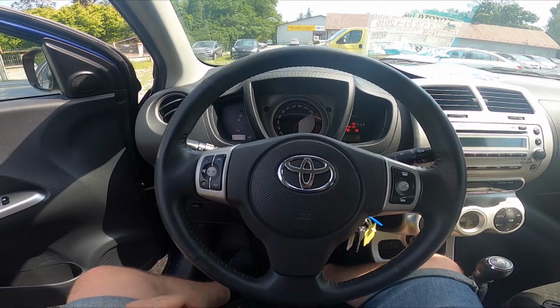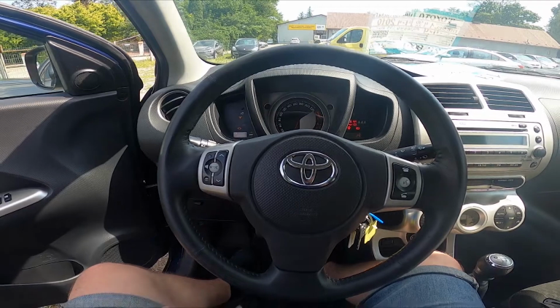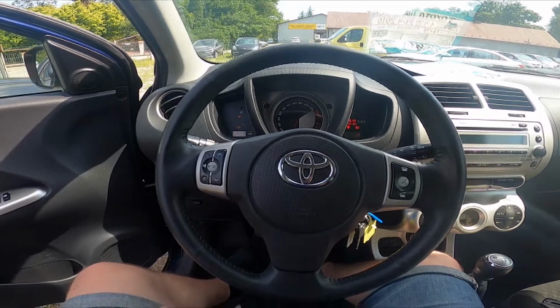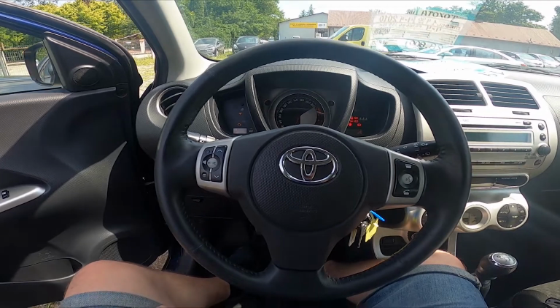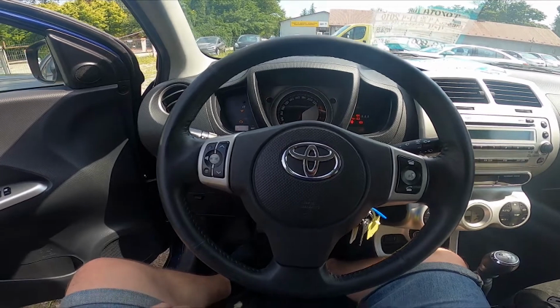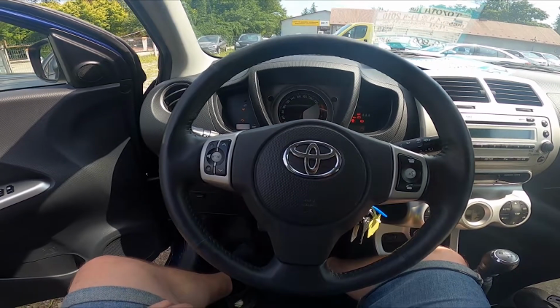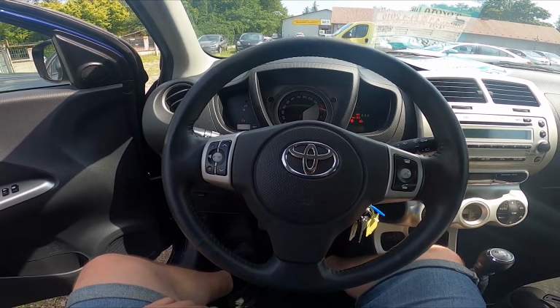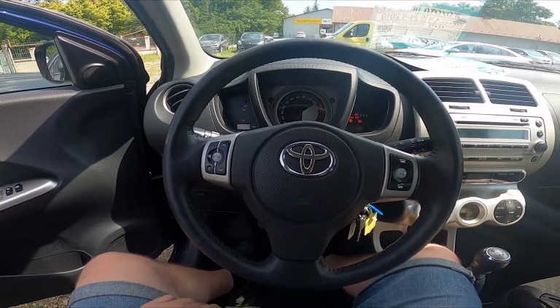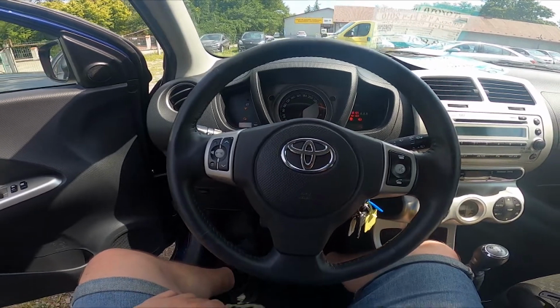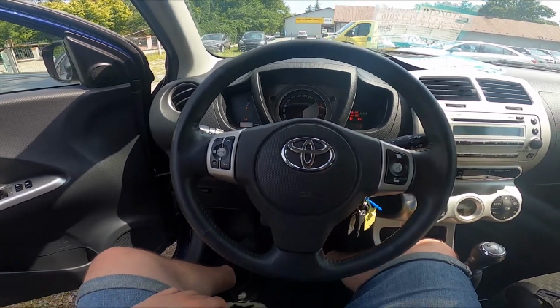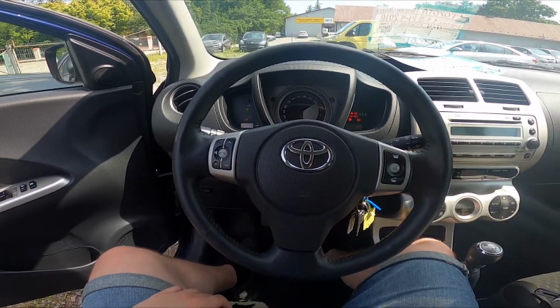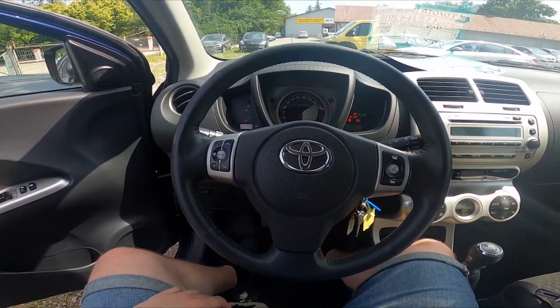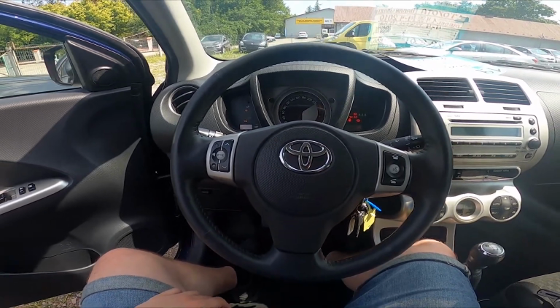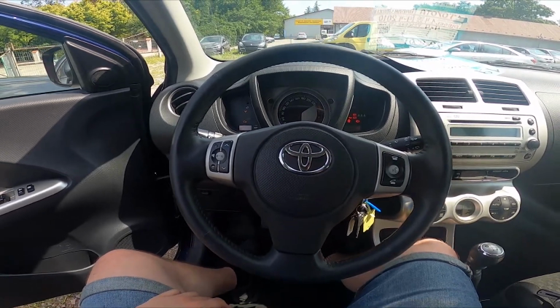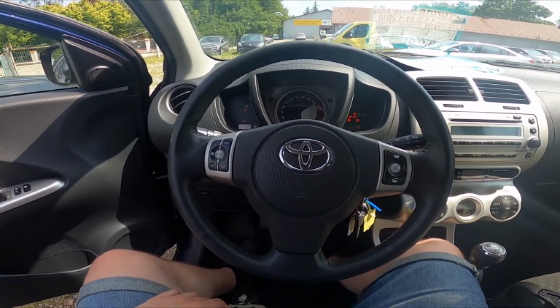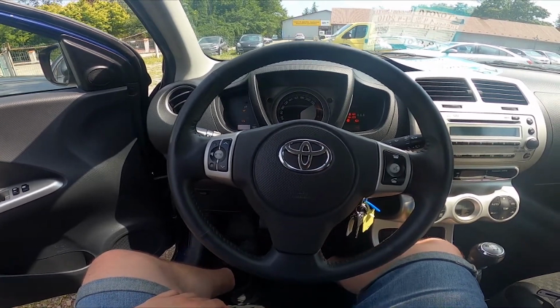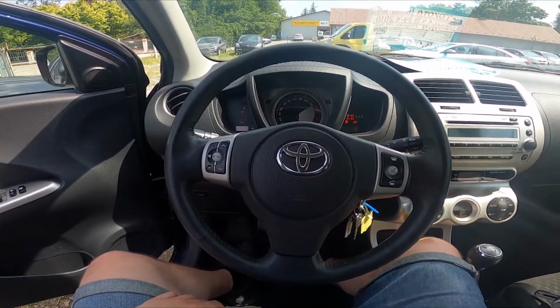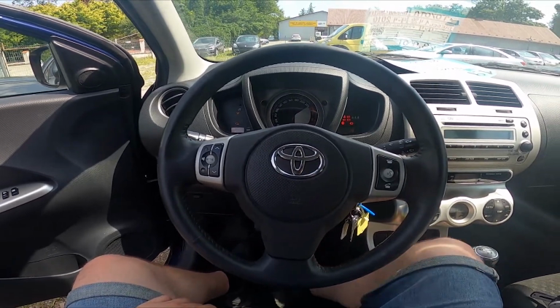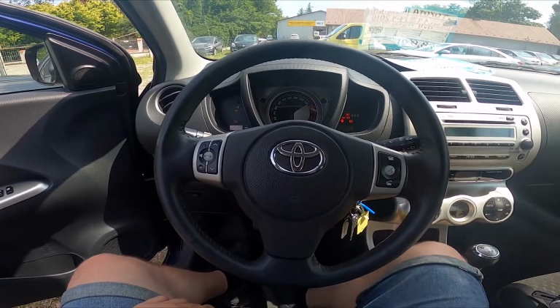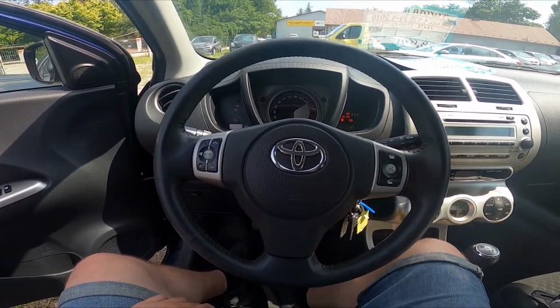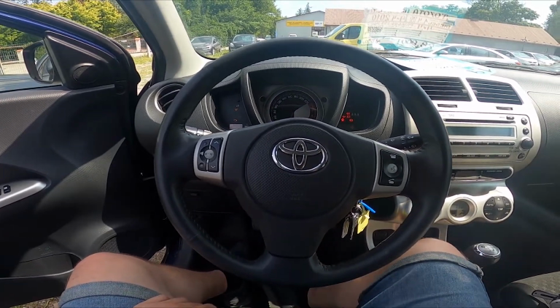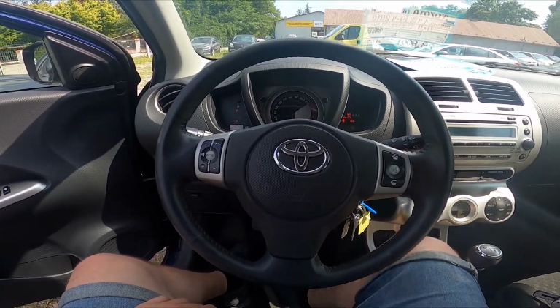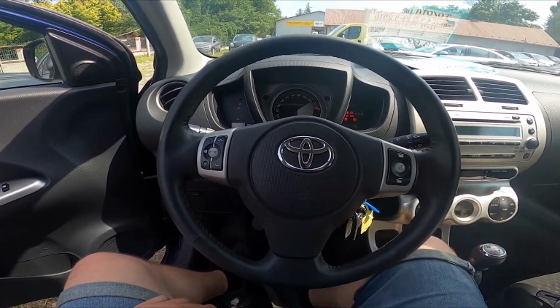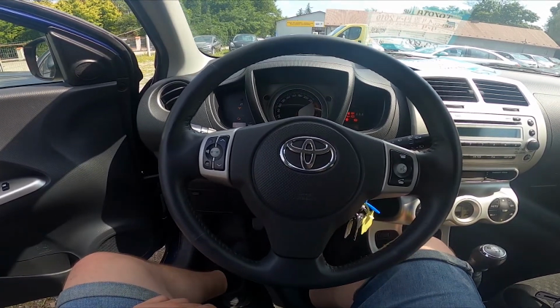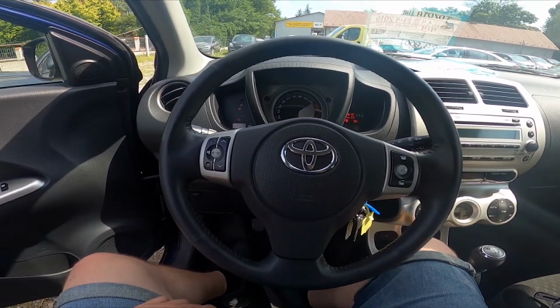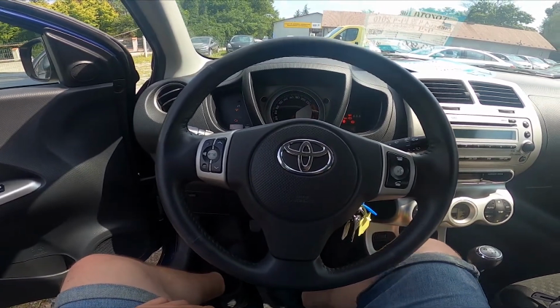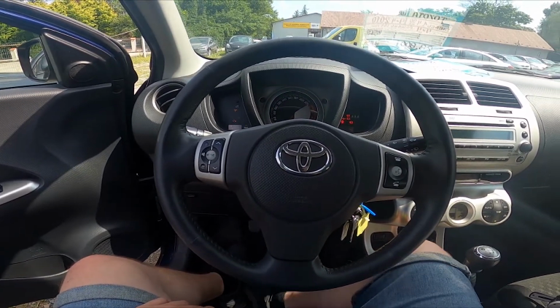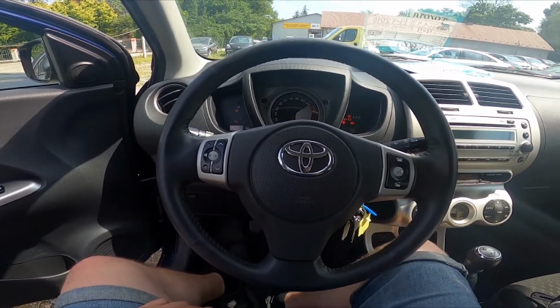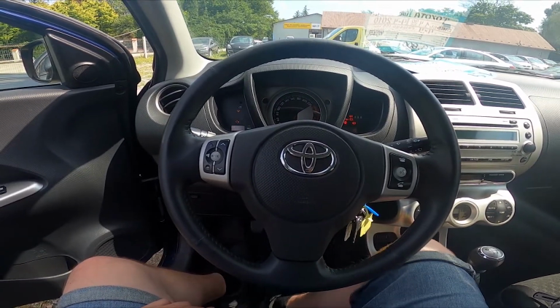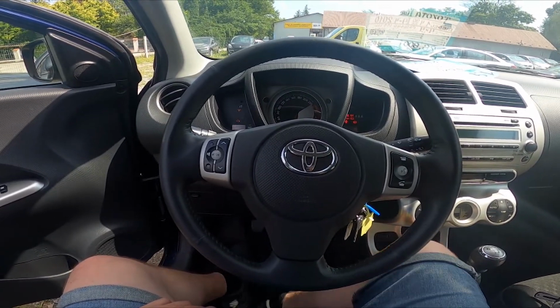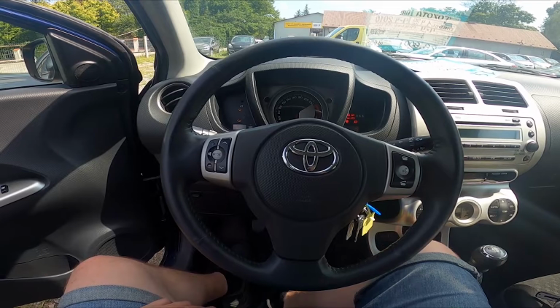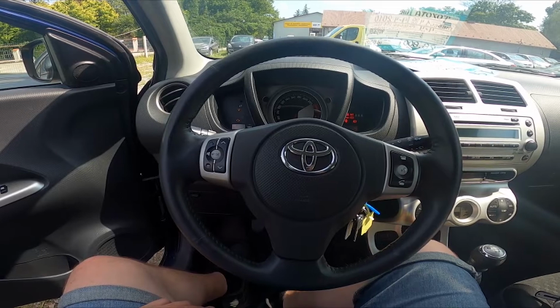Hello, today I'm in Toyota Urban Cruiser. In this video I'll show you where is the OBD2 socket.